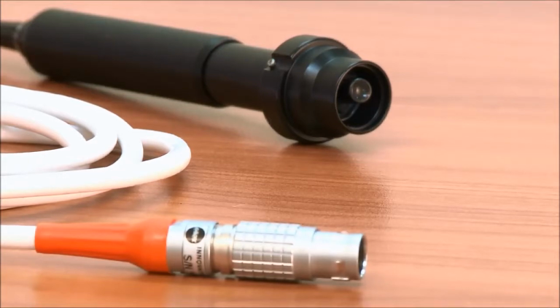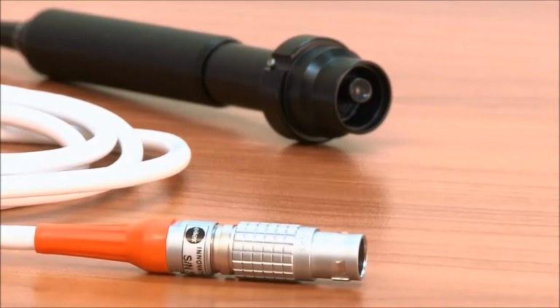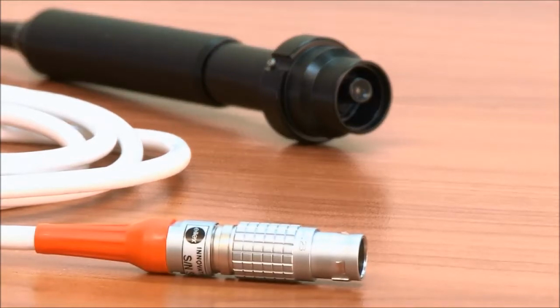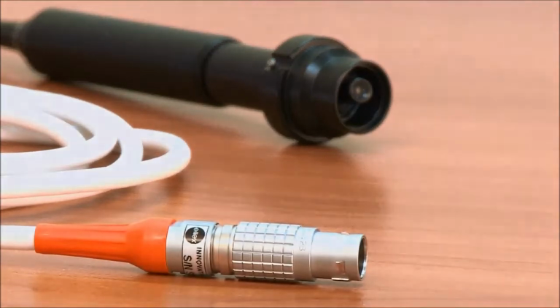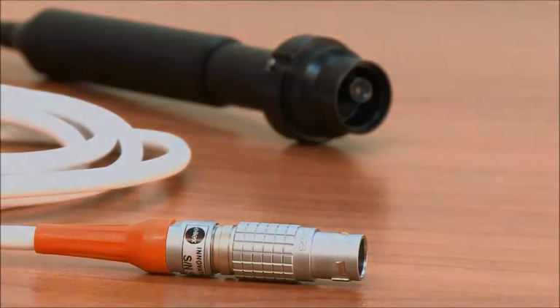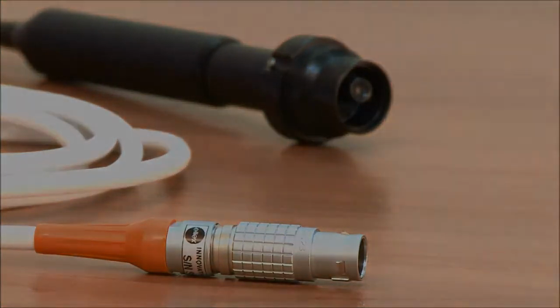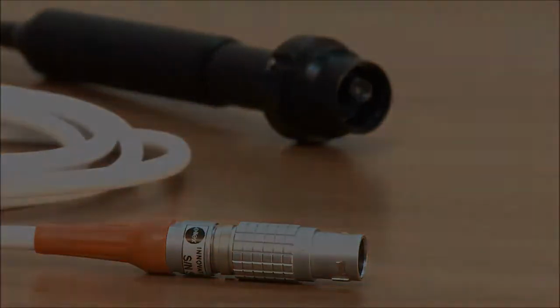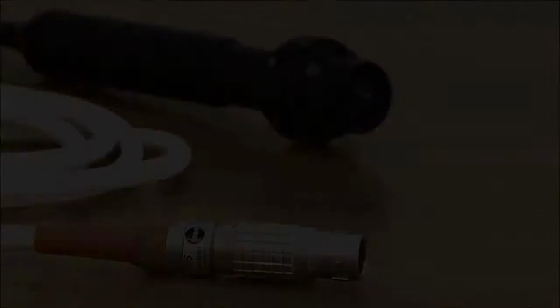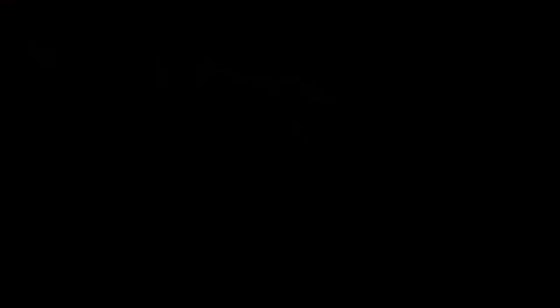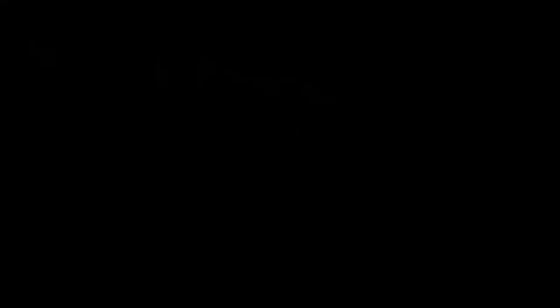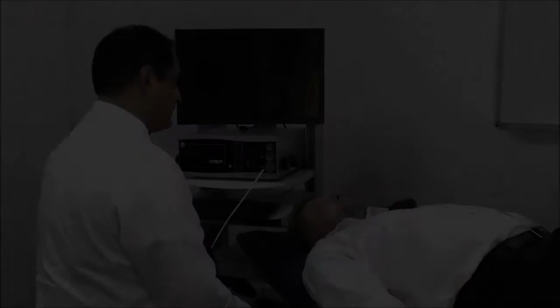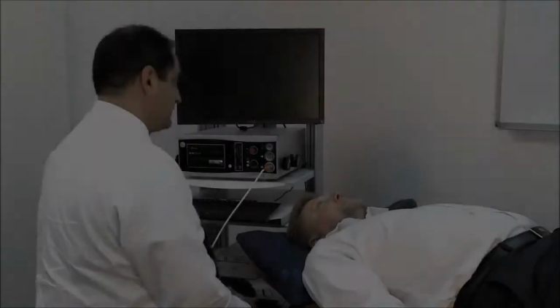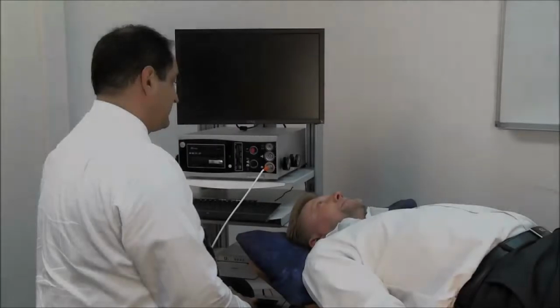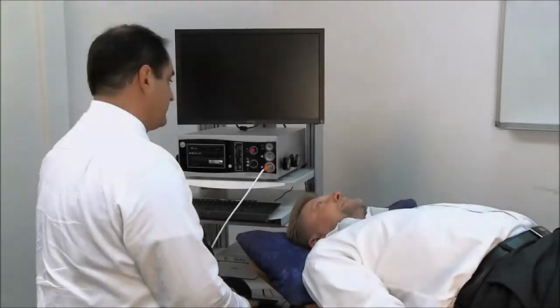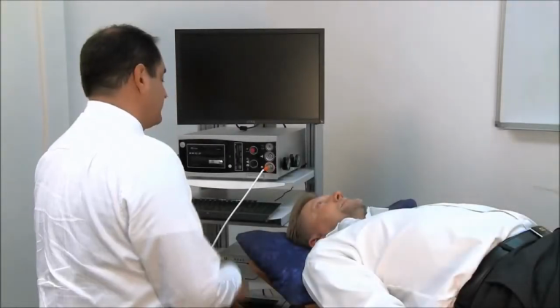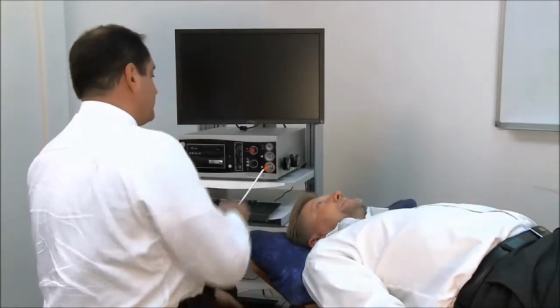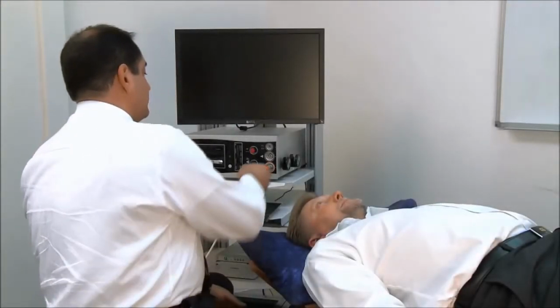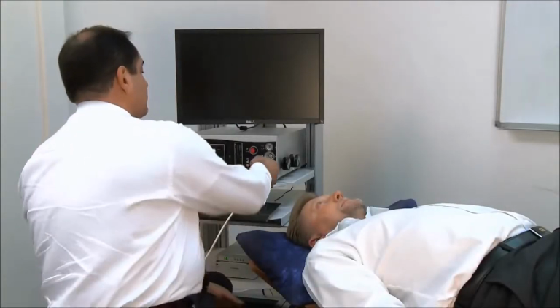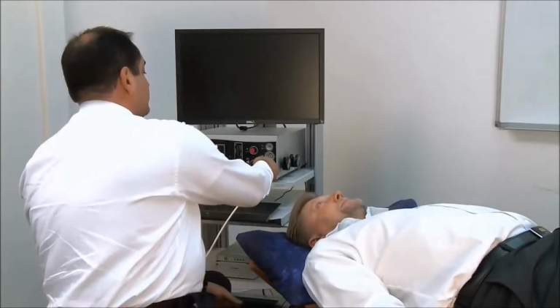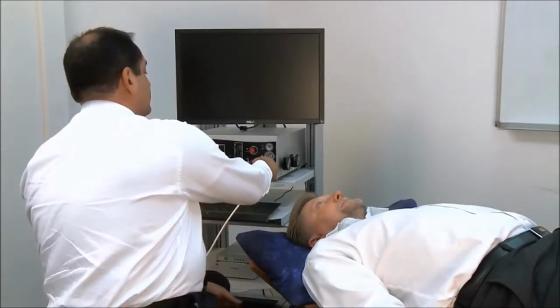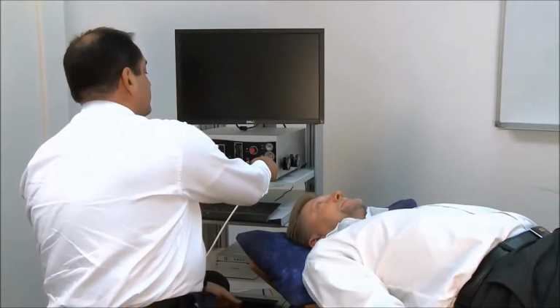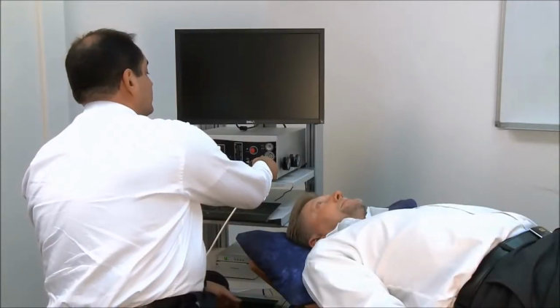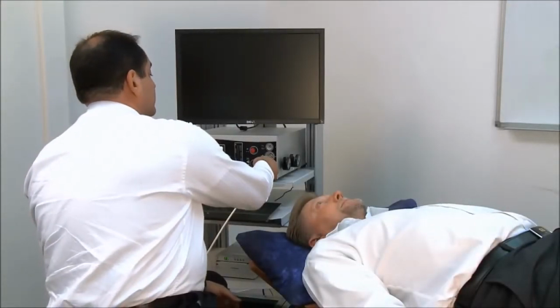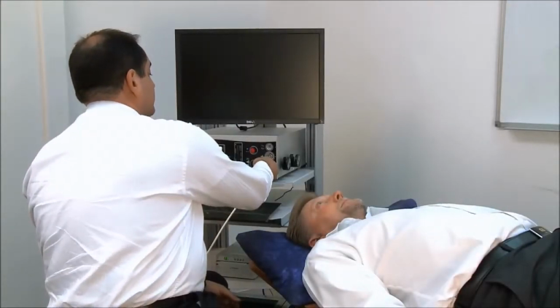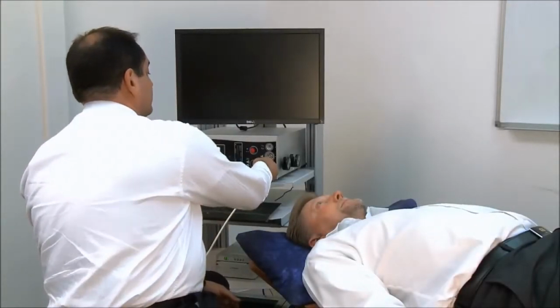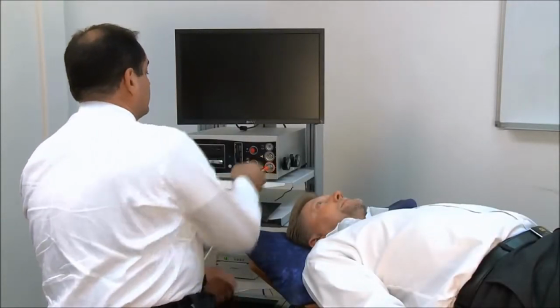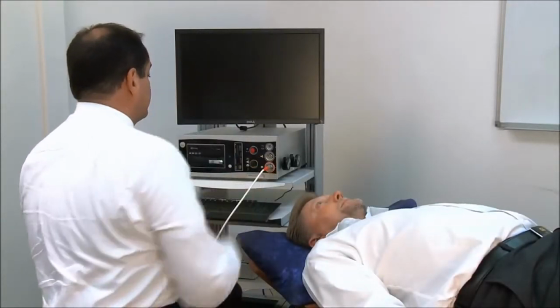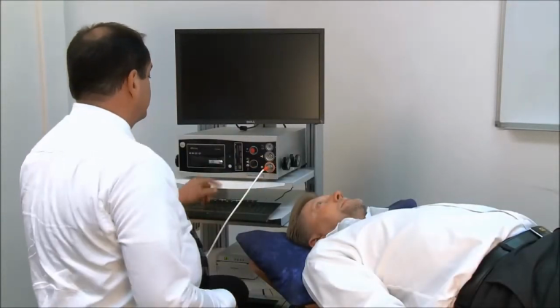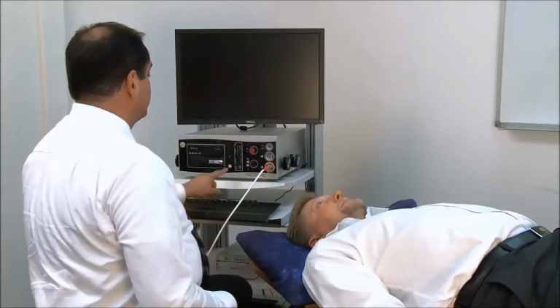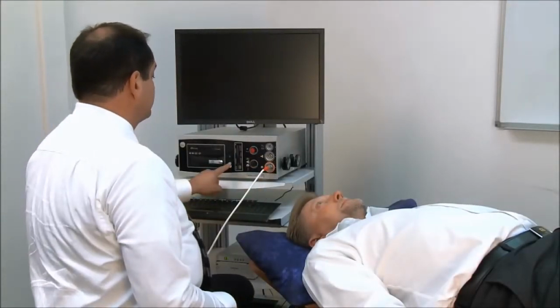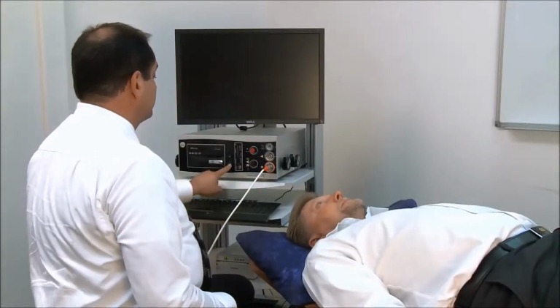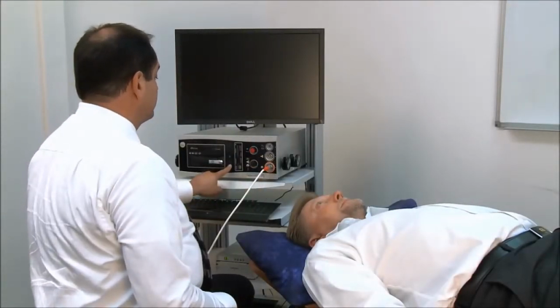The first step is to ensure that the 40 MHz probe, the orange connector, is connected to the iCubed and to turn on the system.